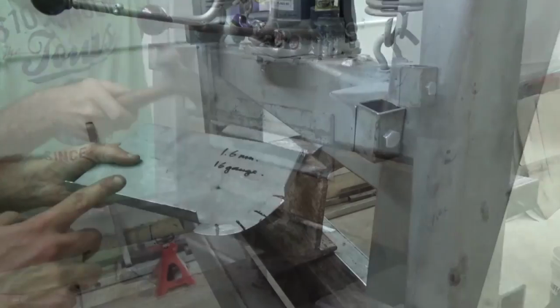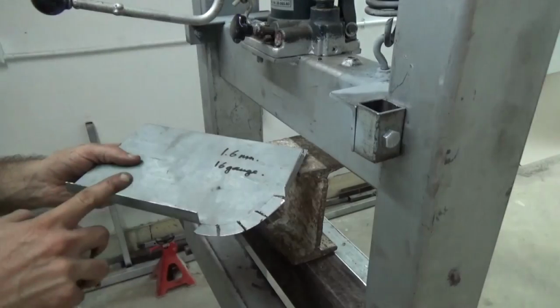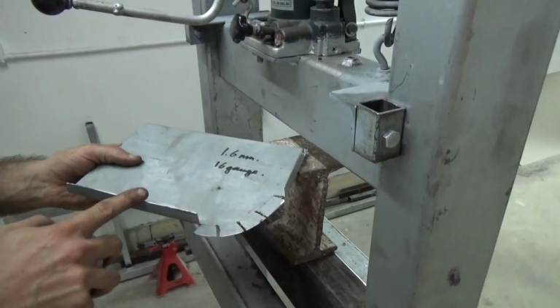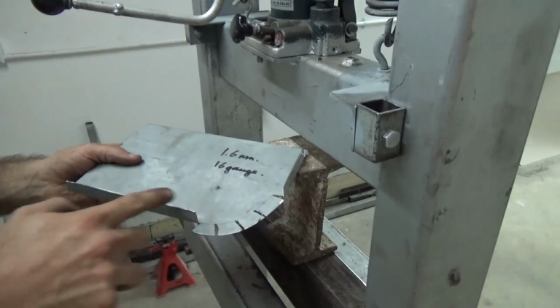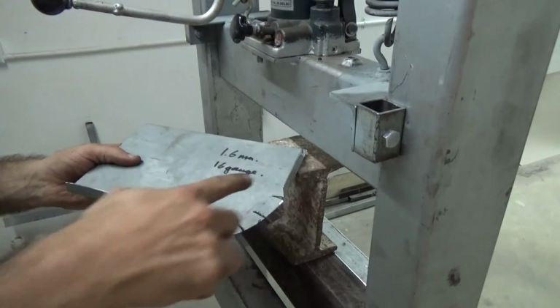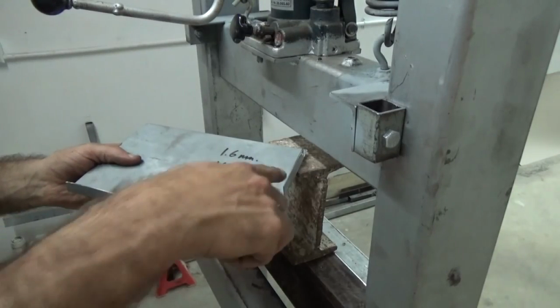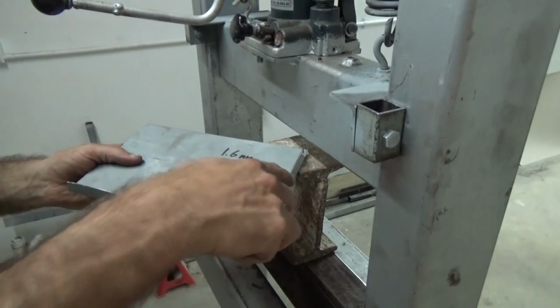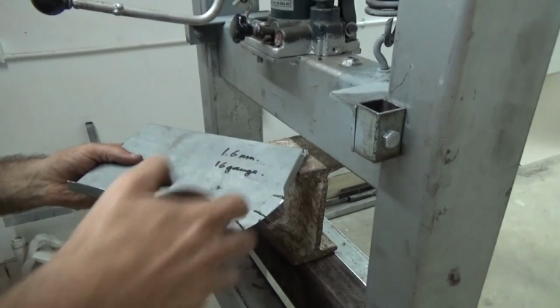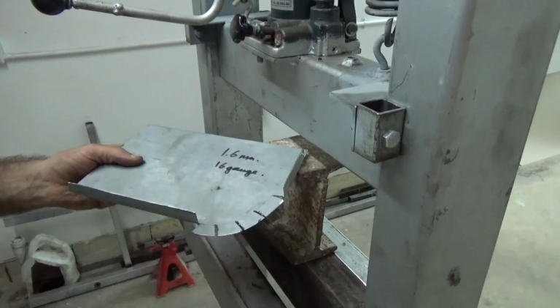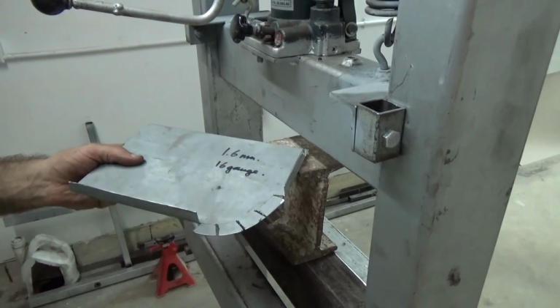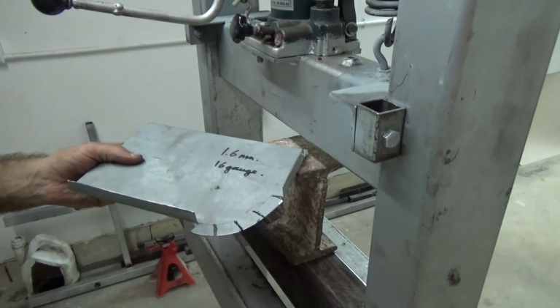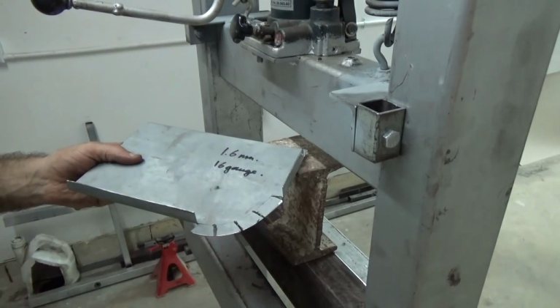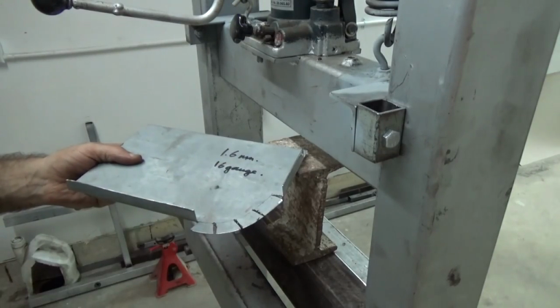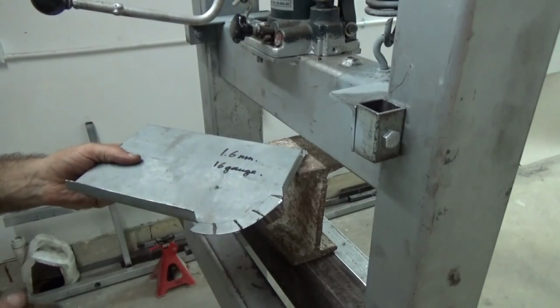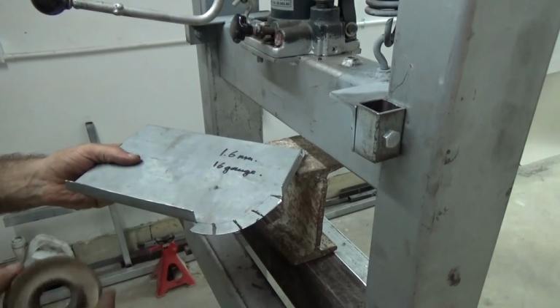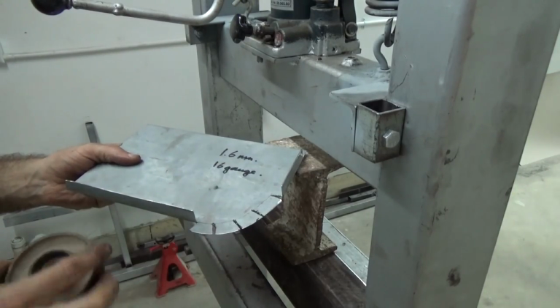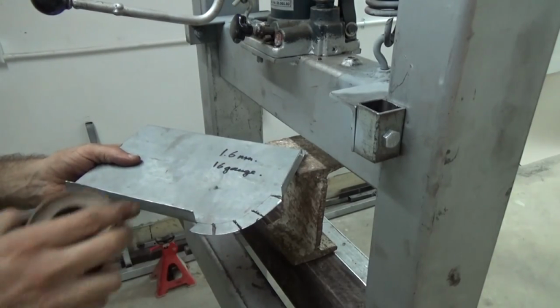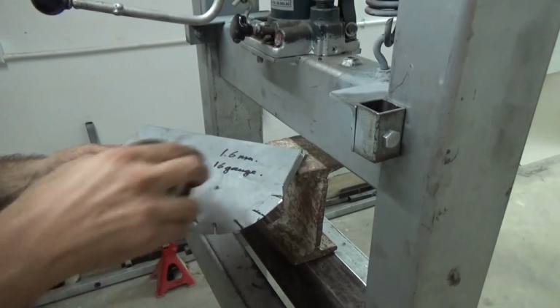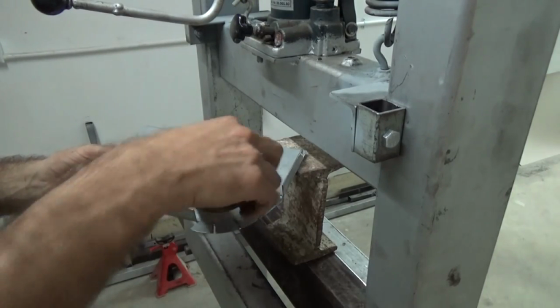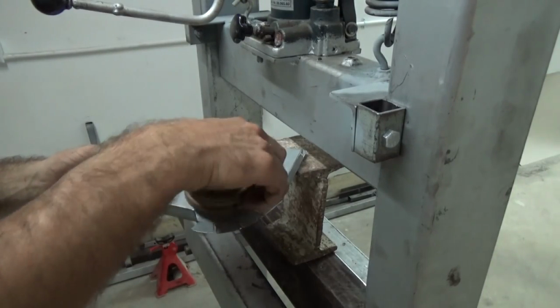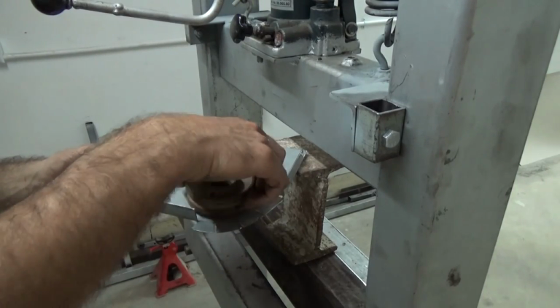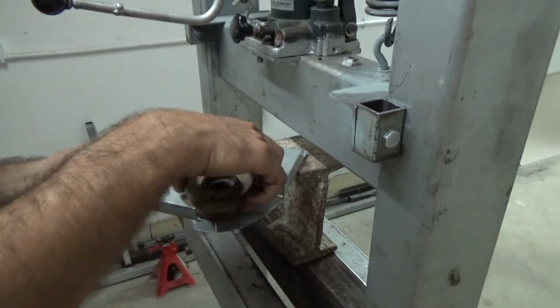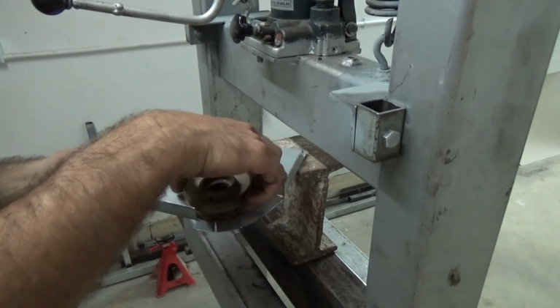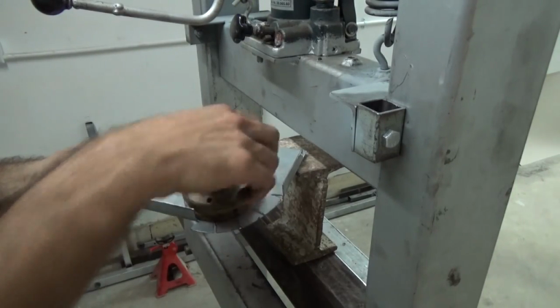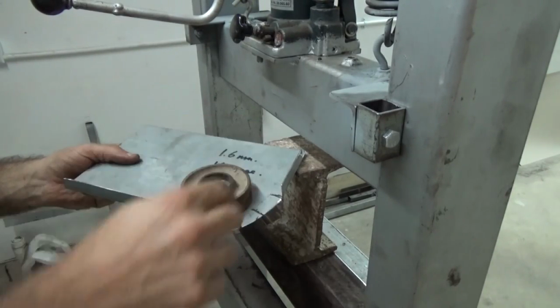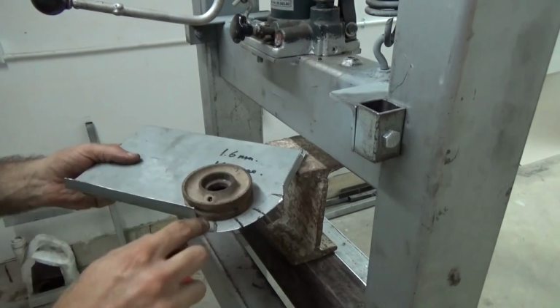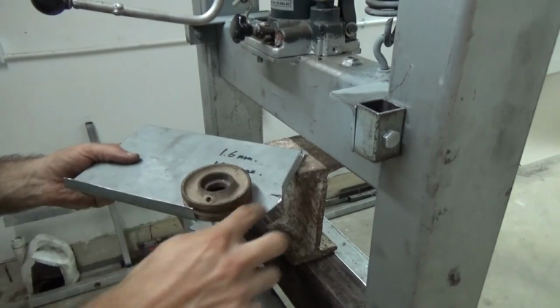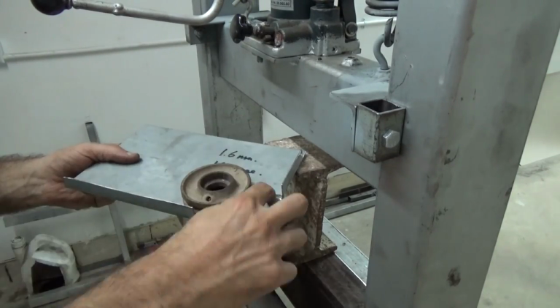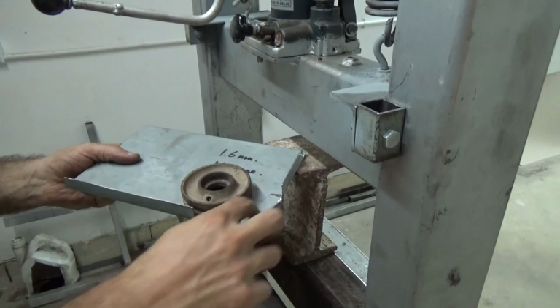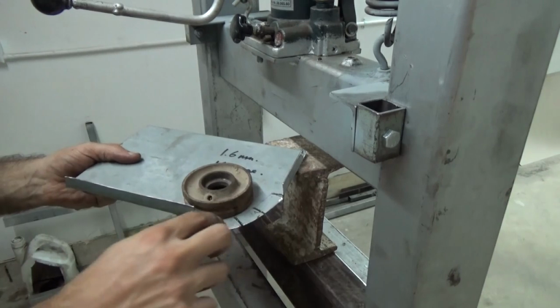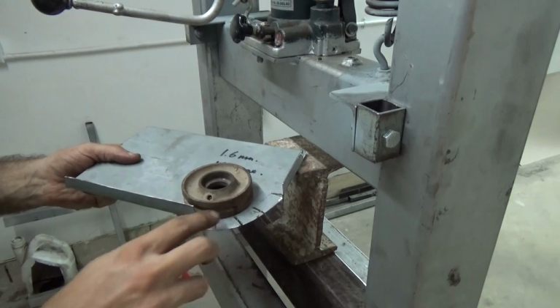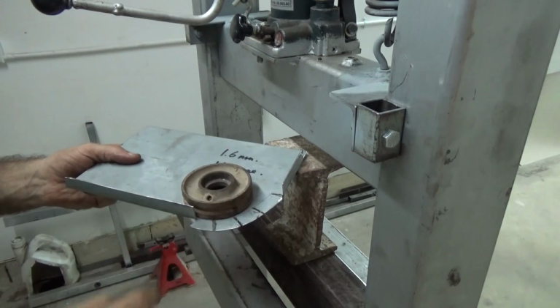We finished the first two right angles, so next we will use this wheel to copy the radius on the folds.